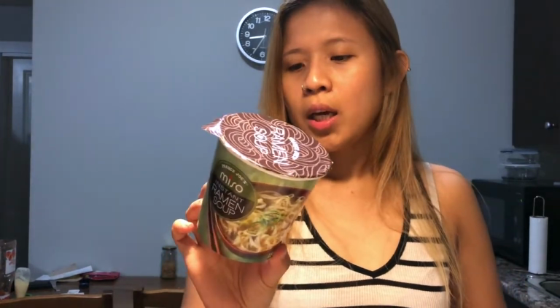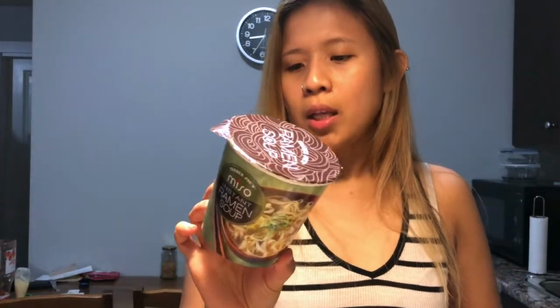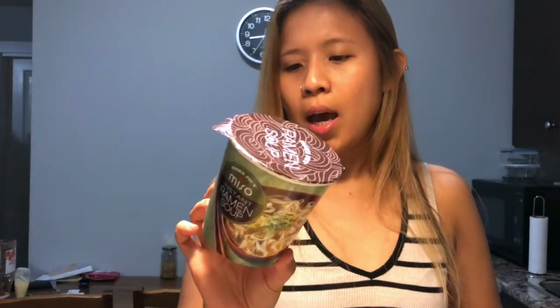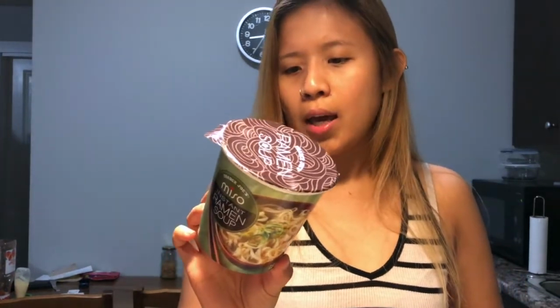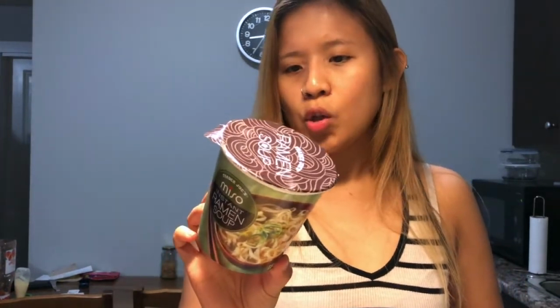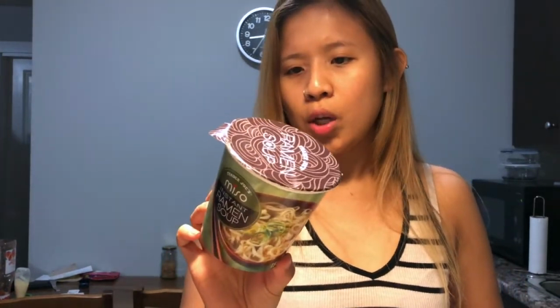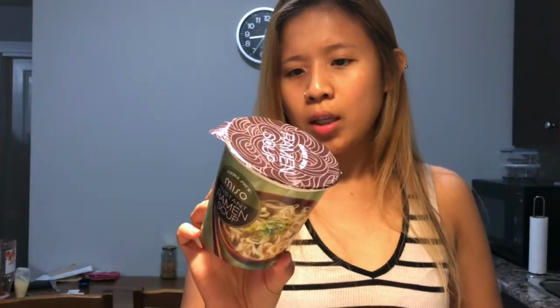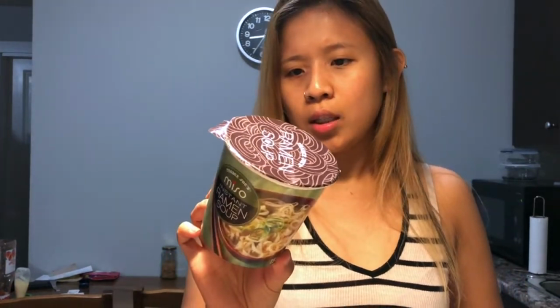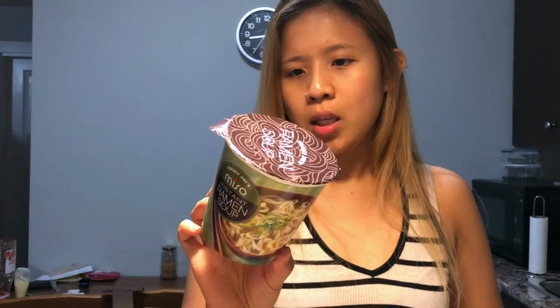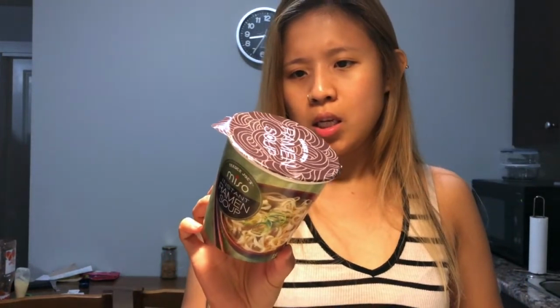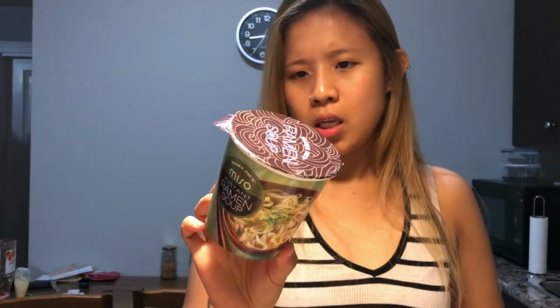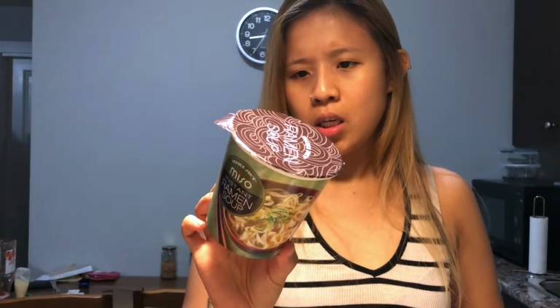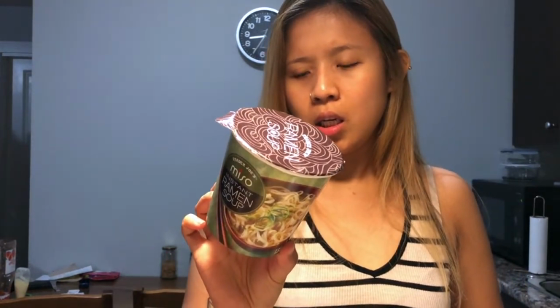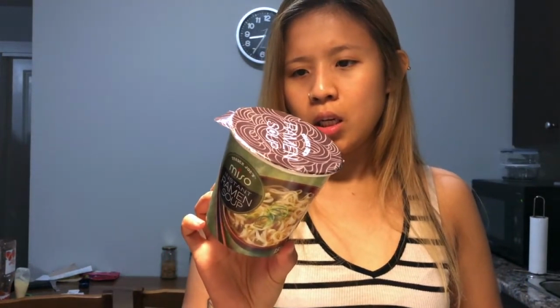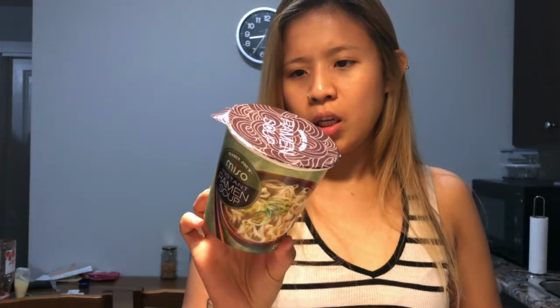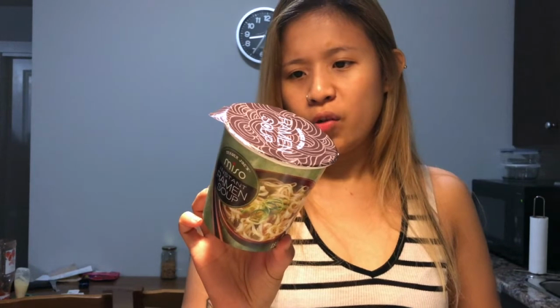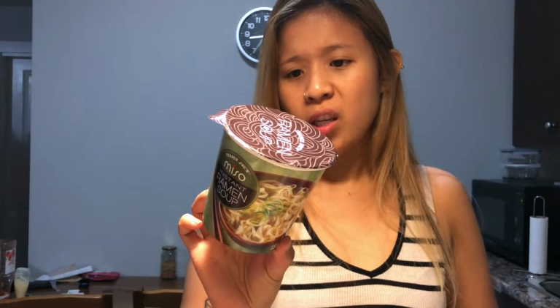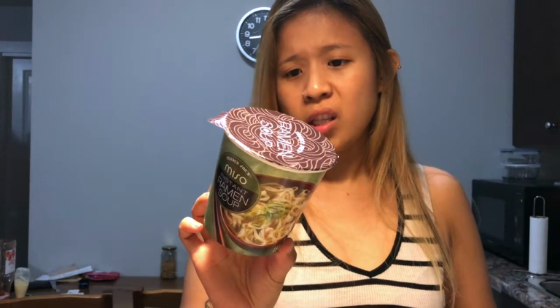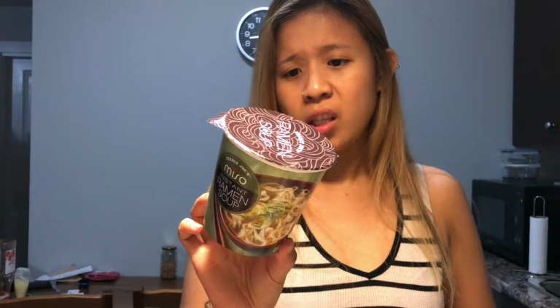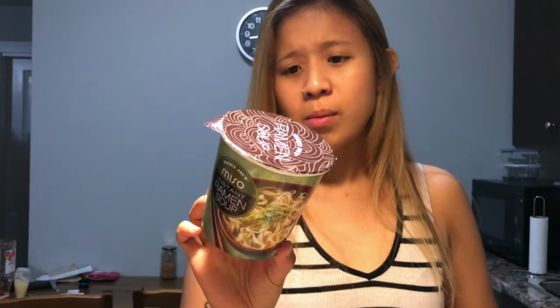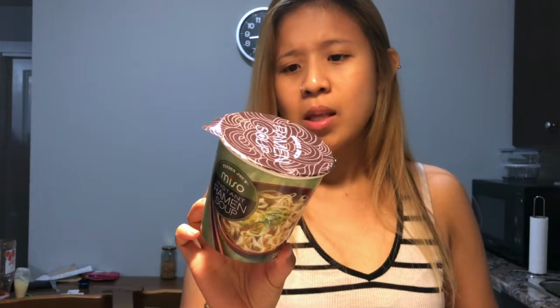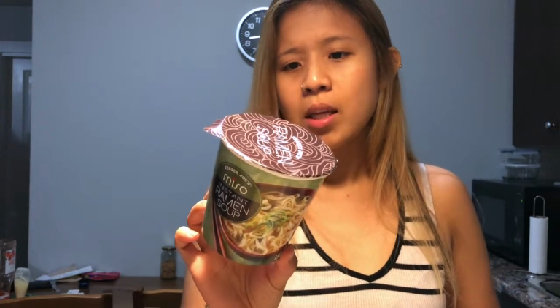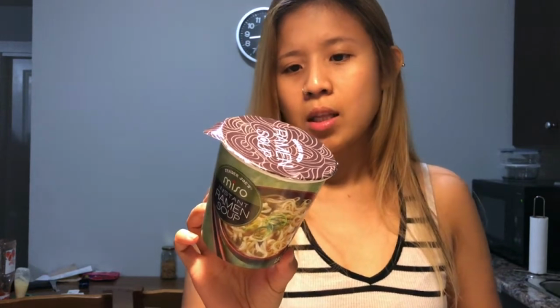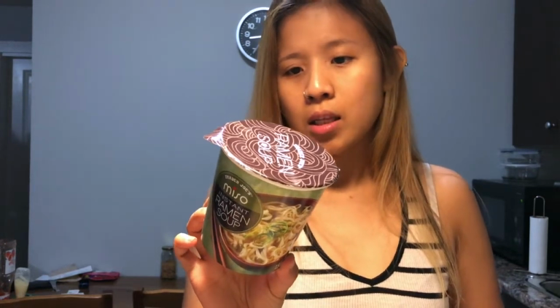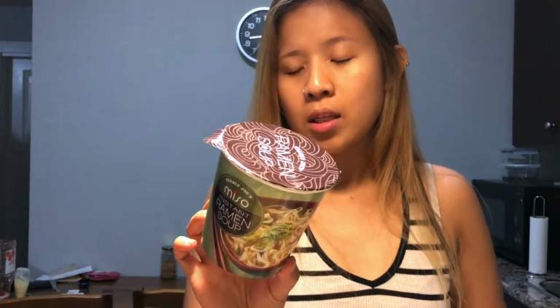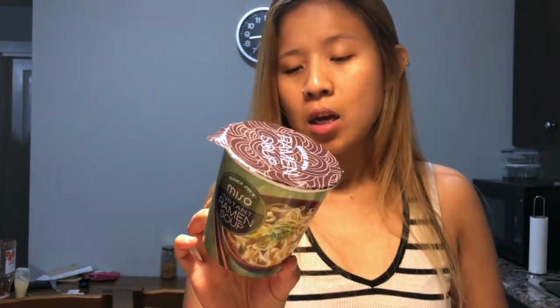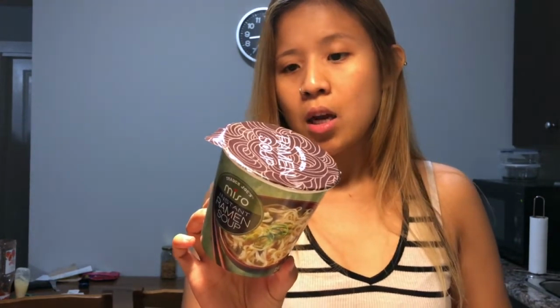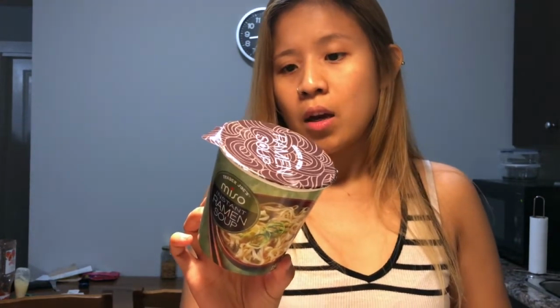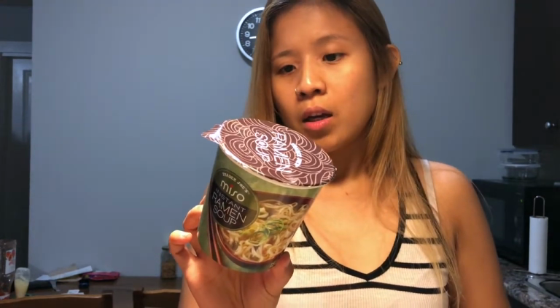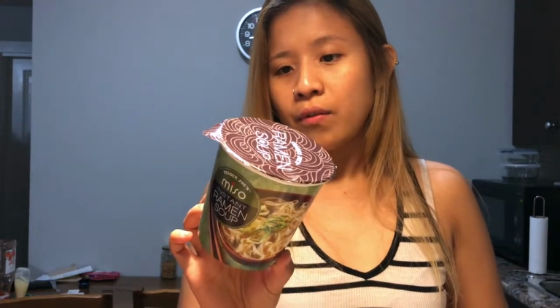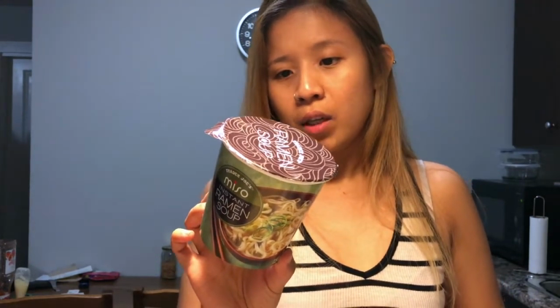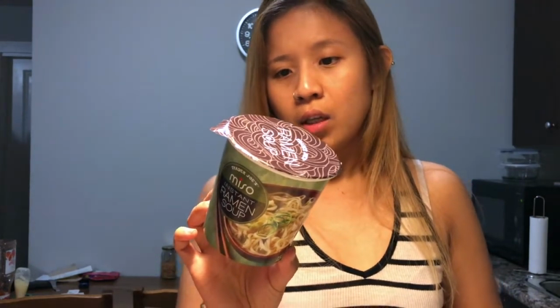I also saw this miso instant ramen soup and checked the ingredients — it seems like it is vegan, so I picked it up.